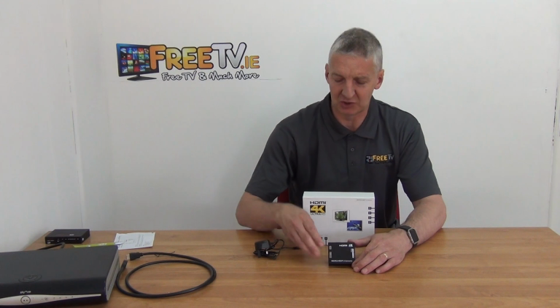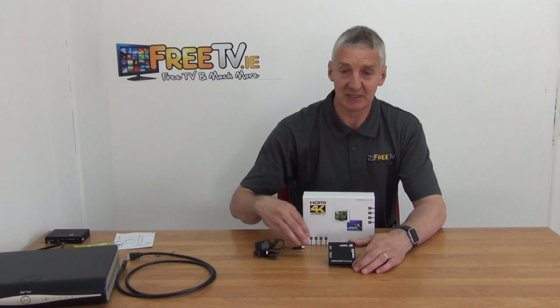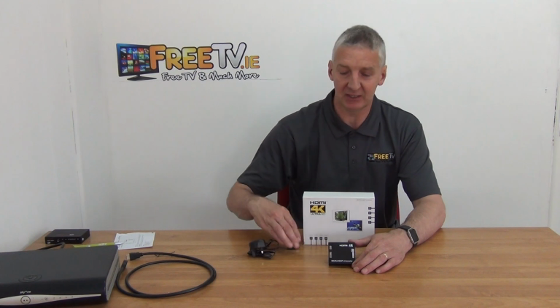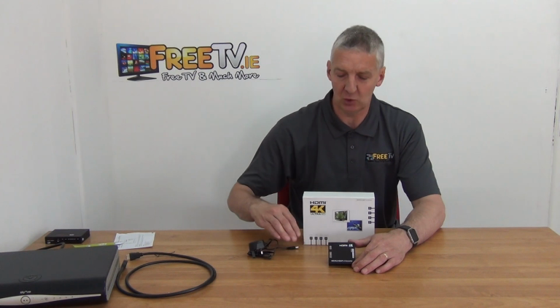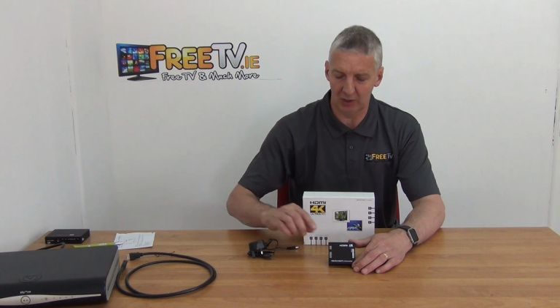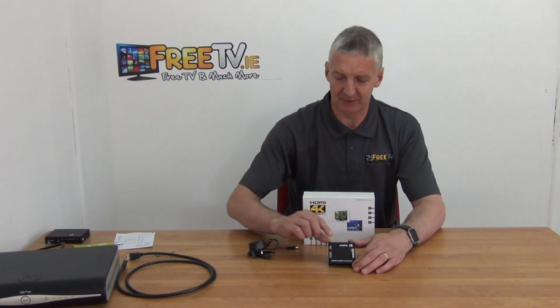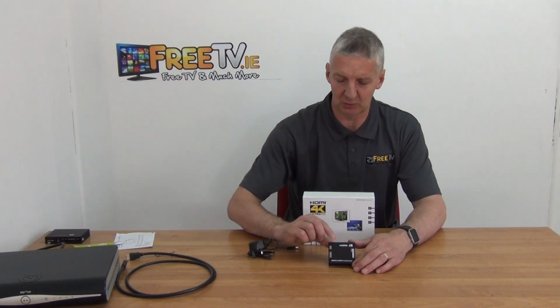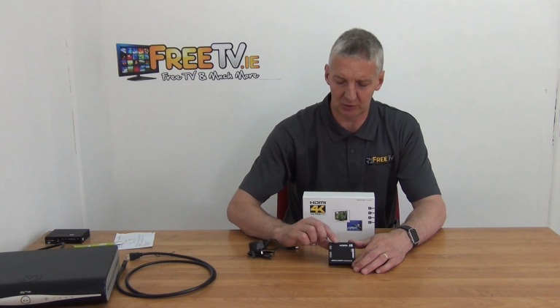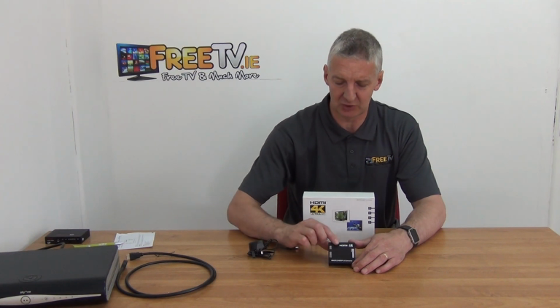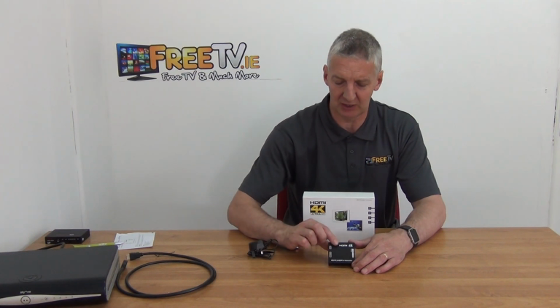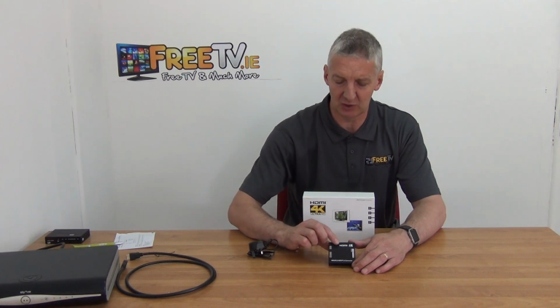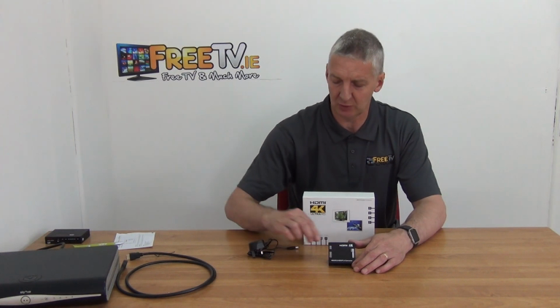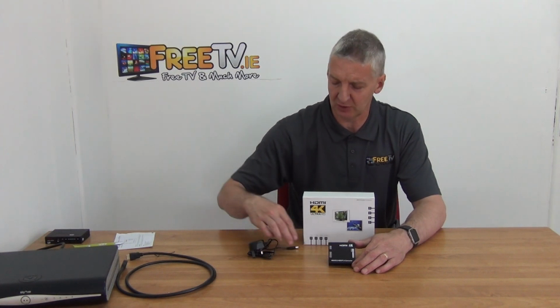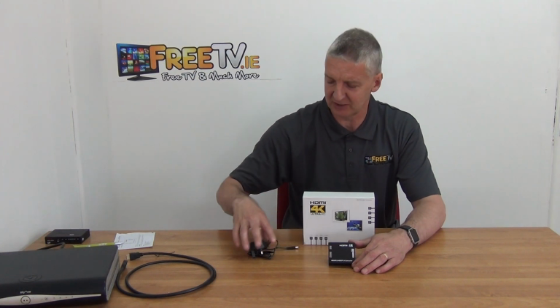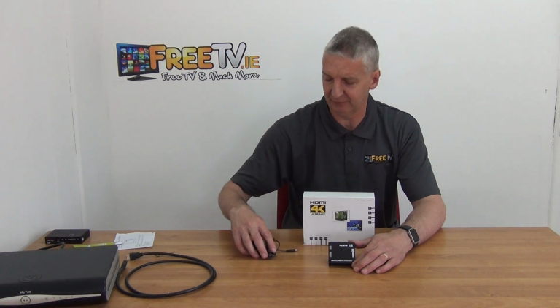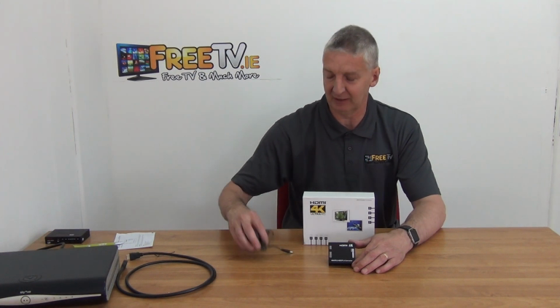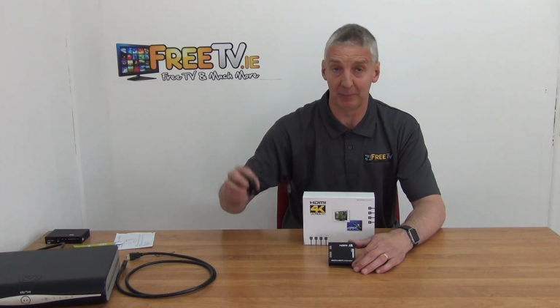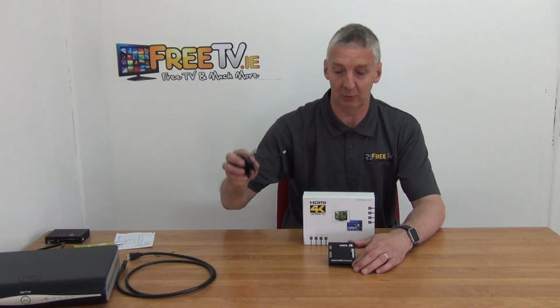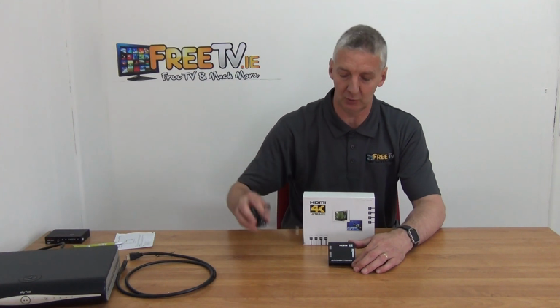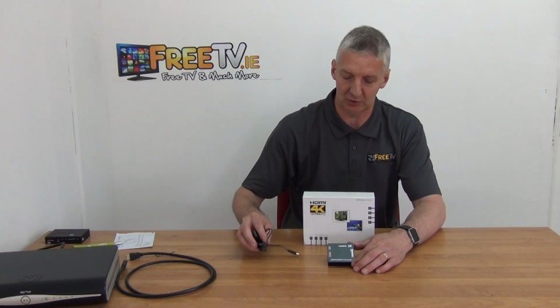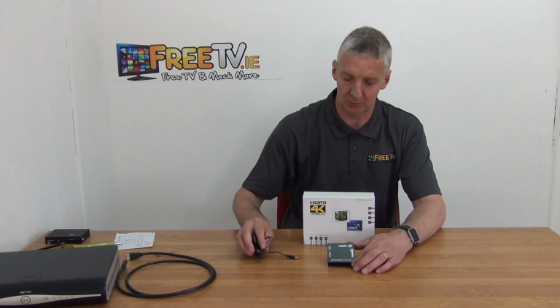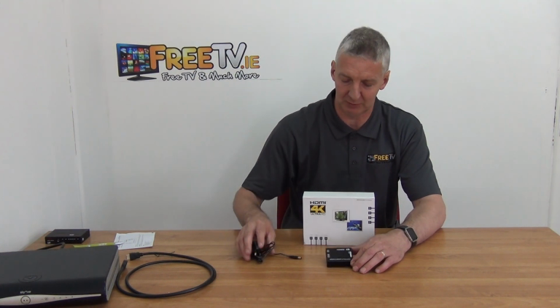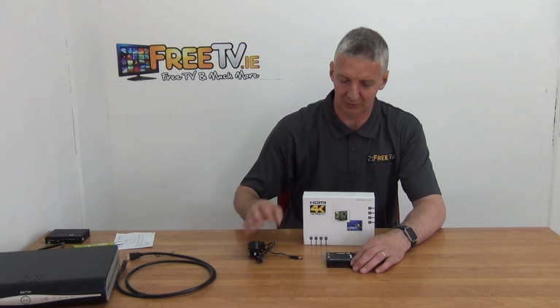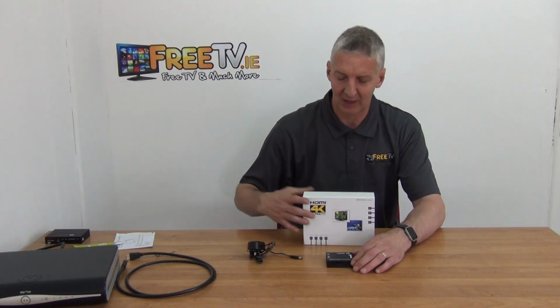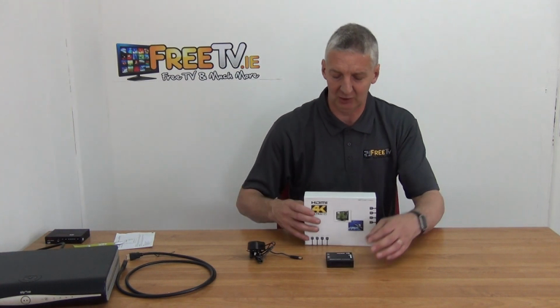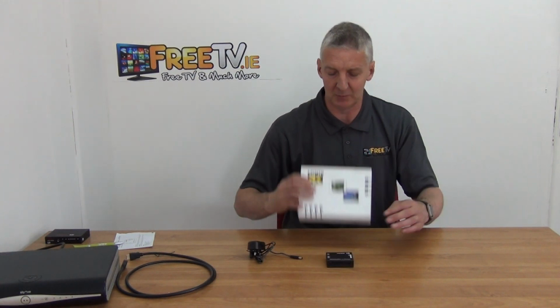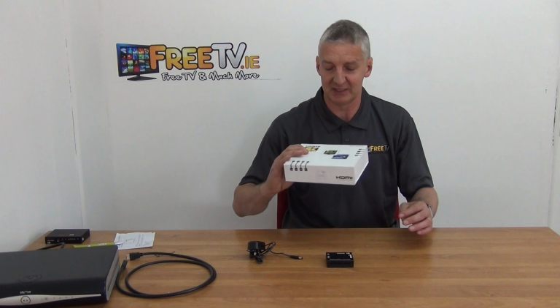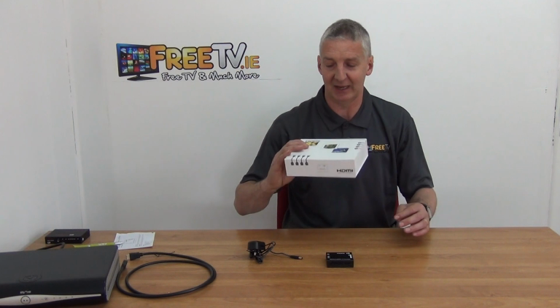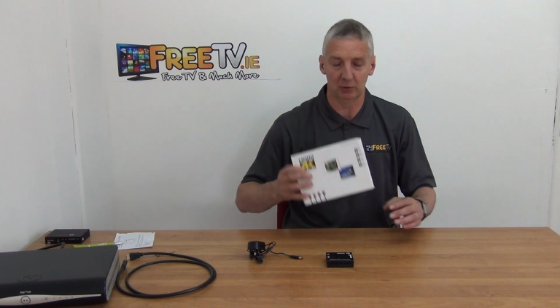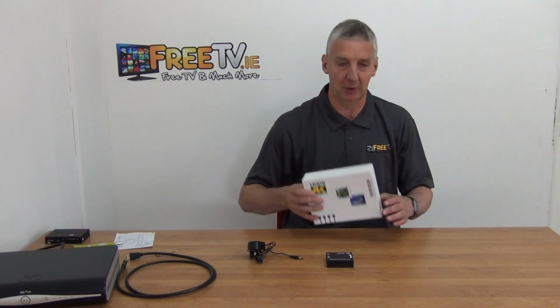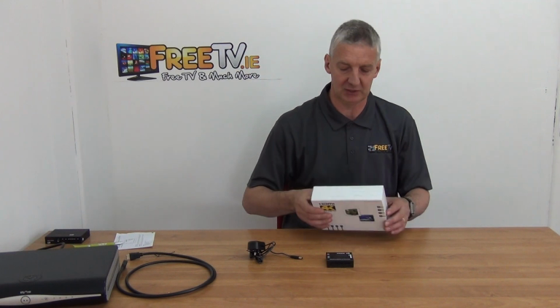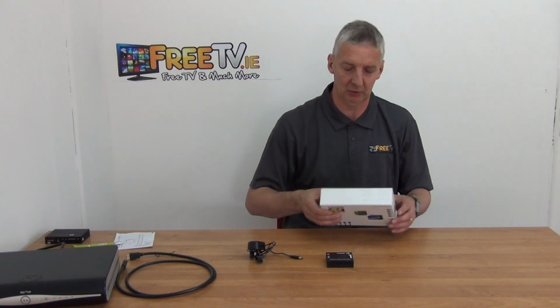There are basically two elements to it. There's the unit itself, the power unit that comes with it, and it comes in this outer box here.